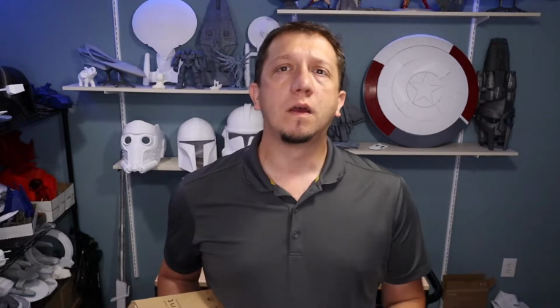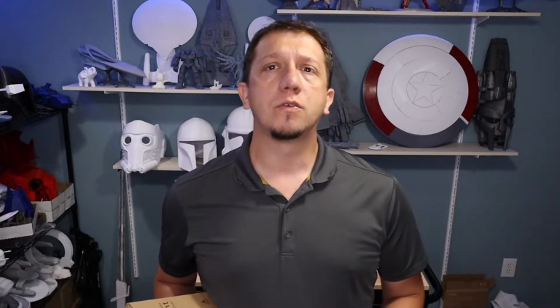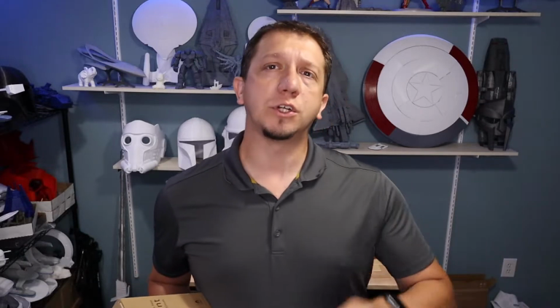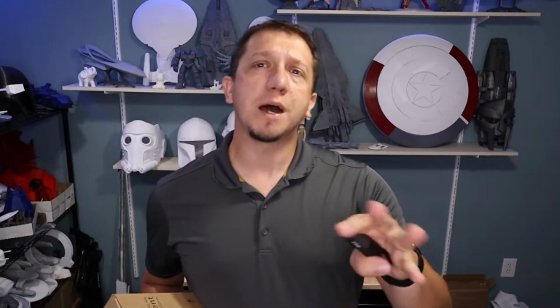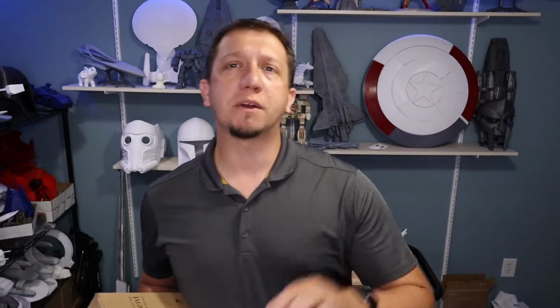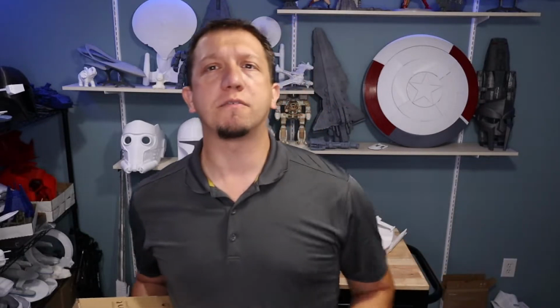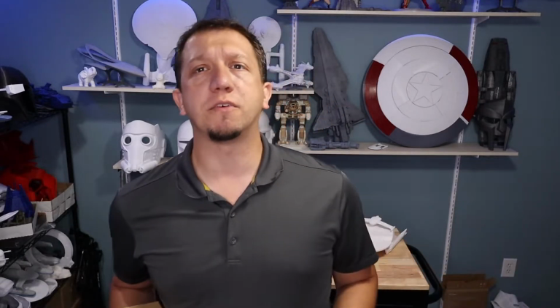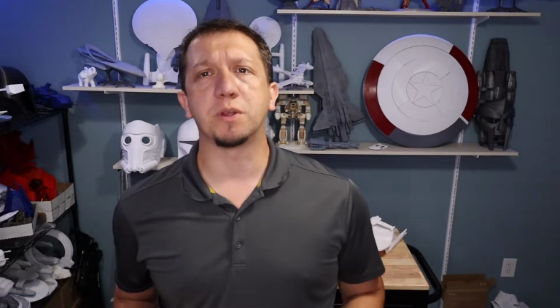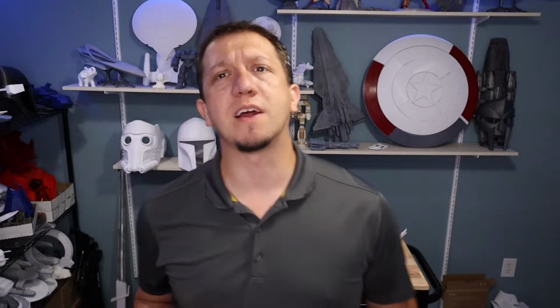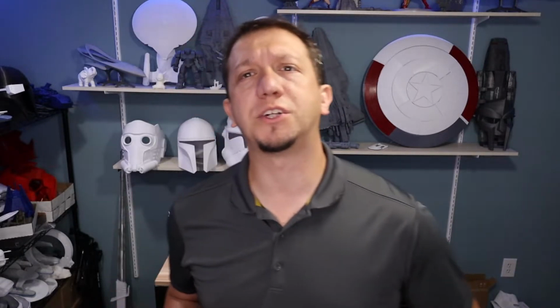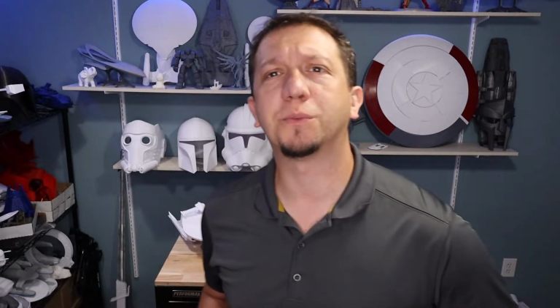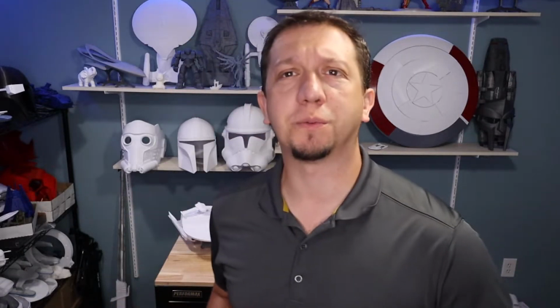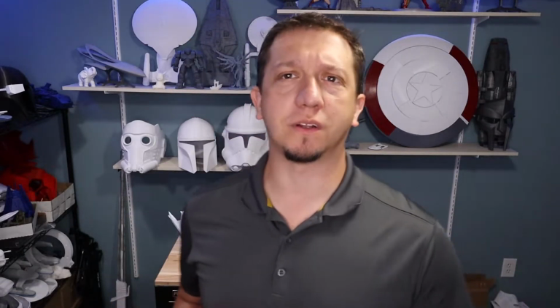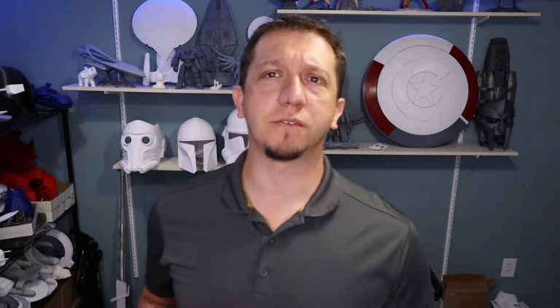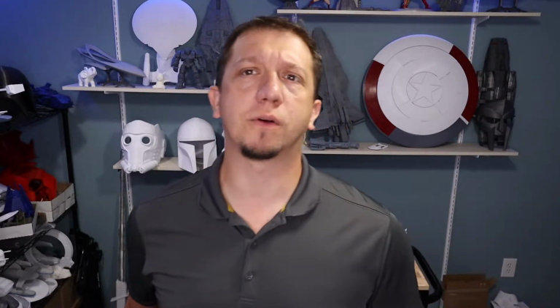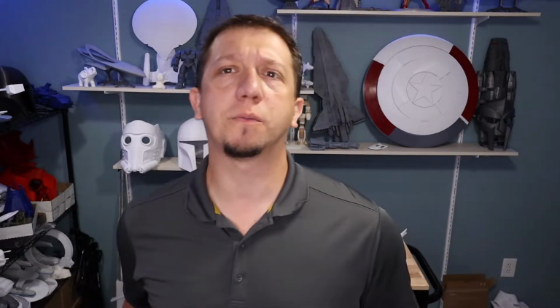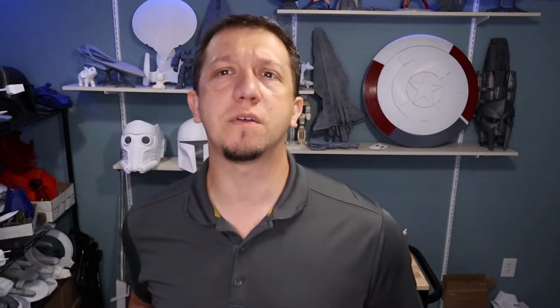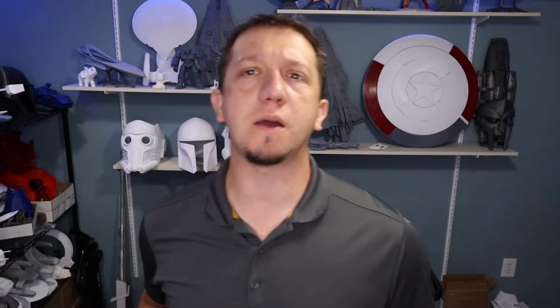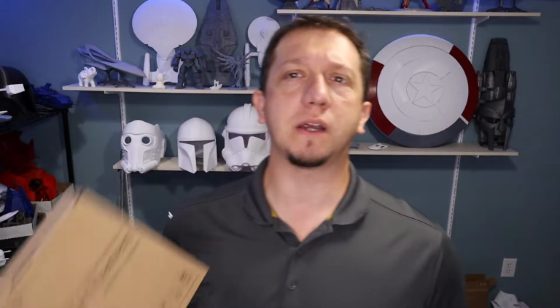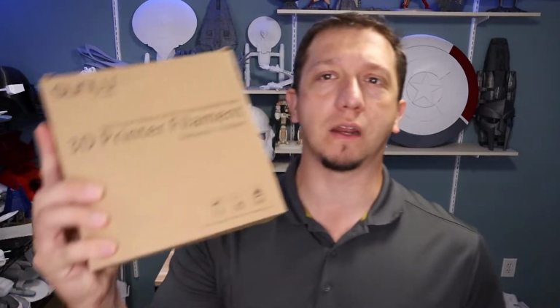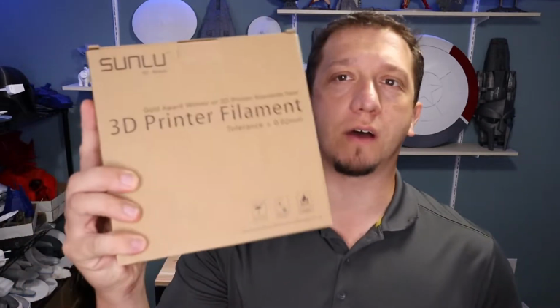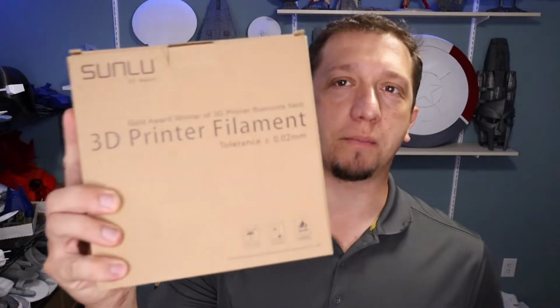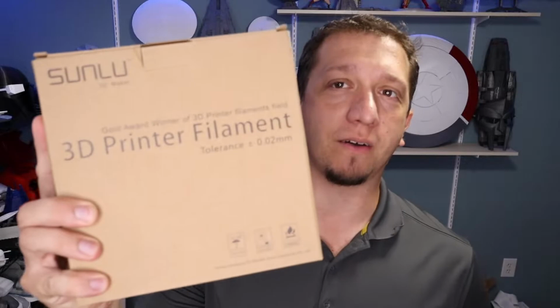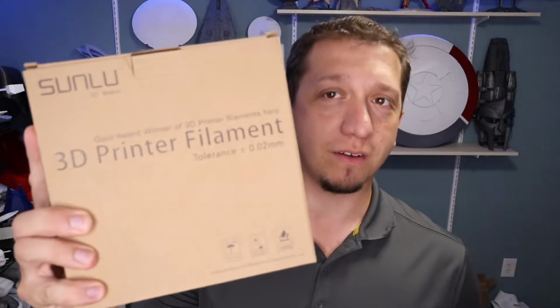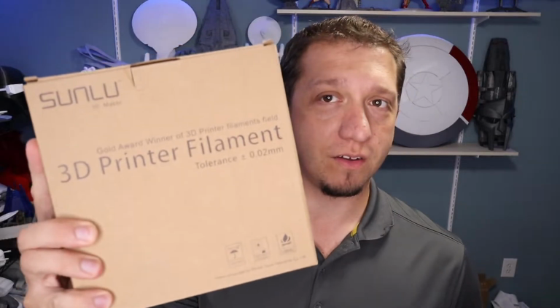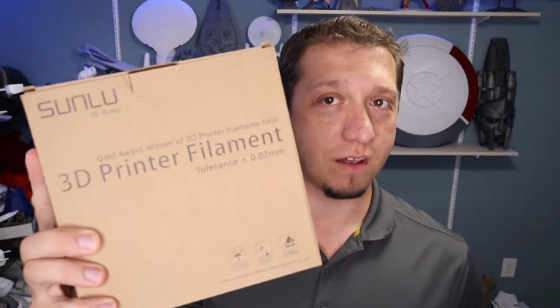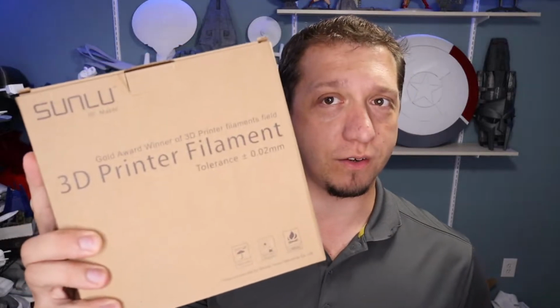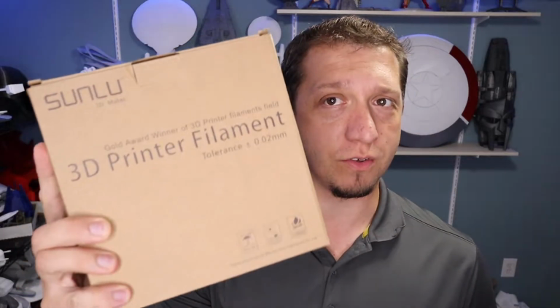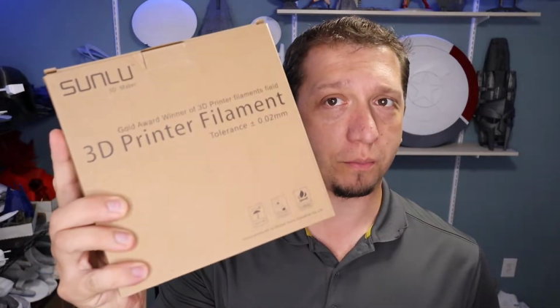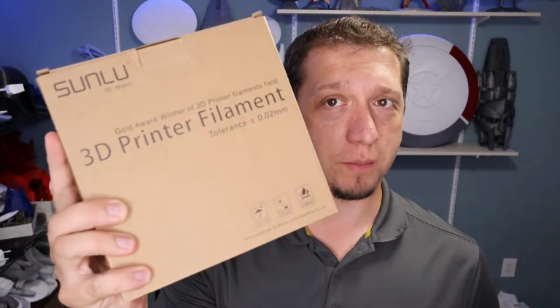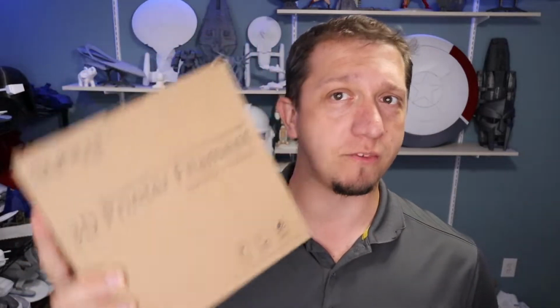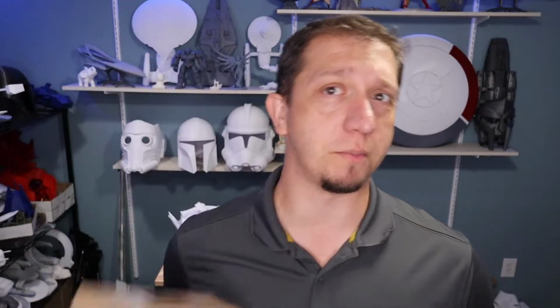So you're shopping around for filaments and not sure which one to look for? Well today we are going to talk about SunLu's premium filament.